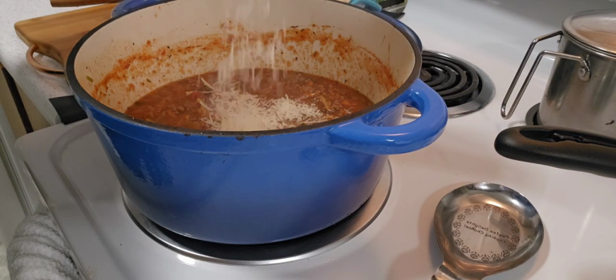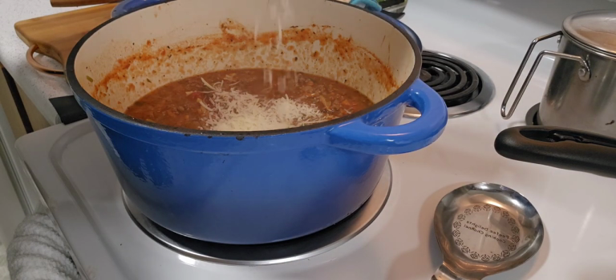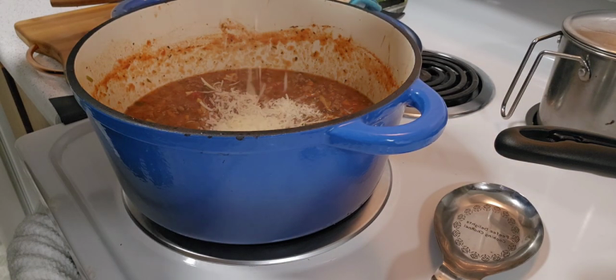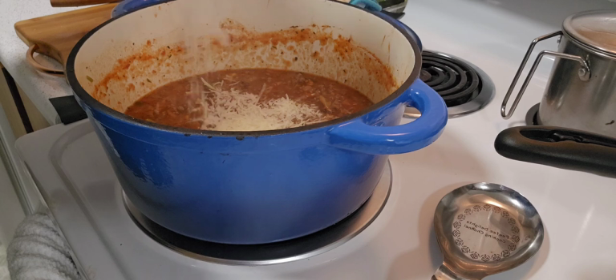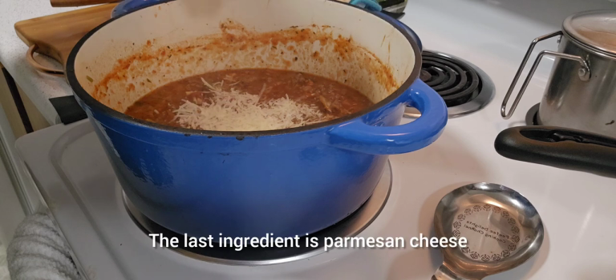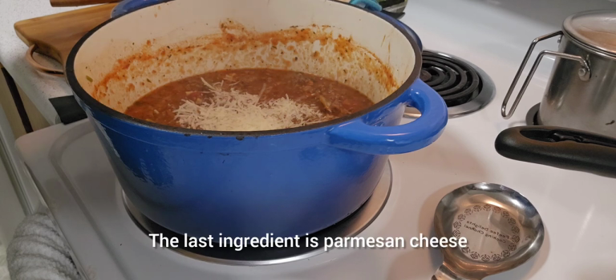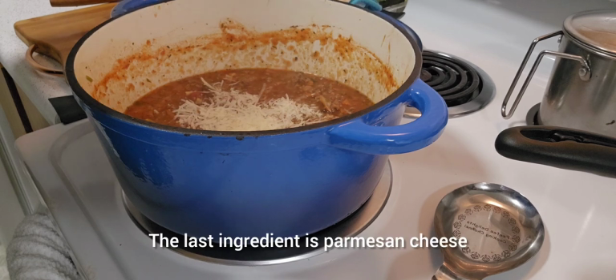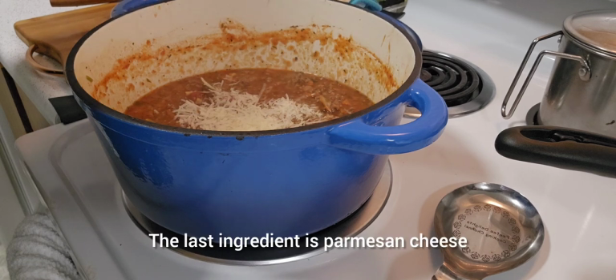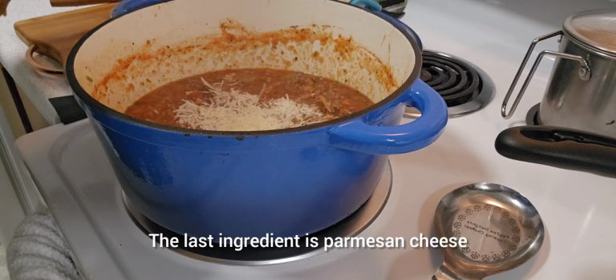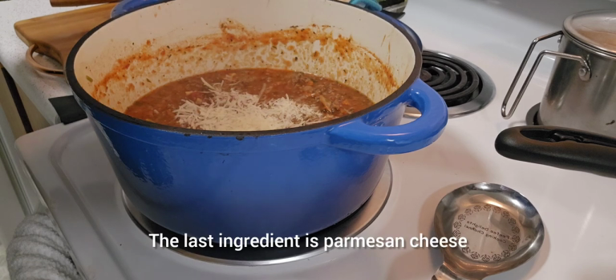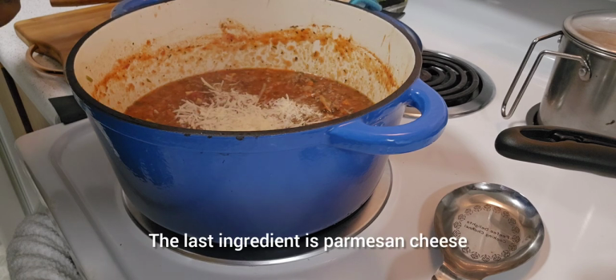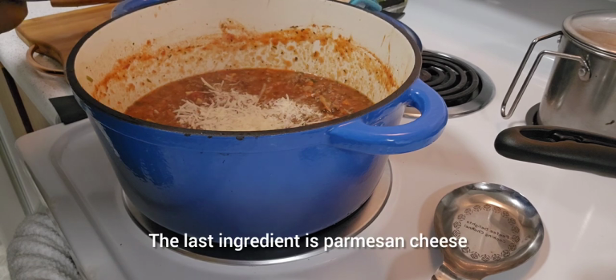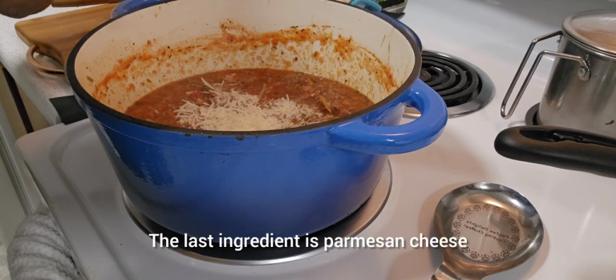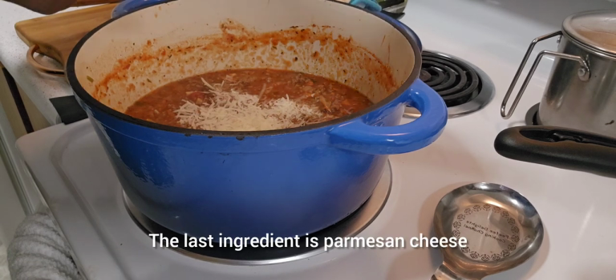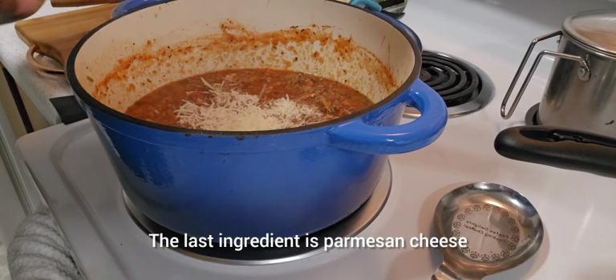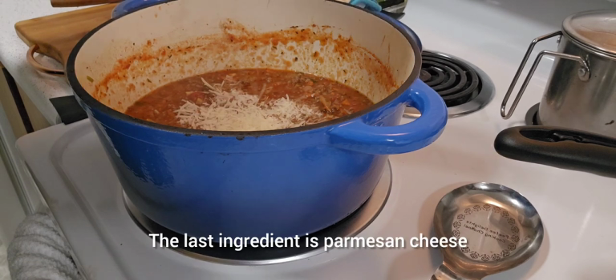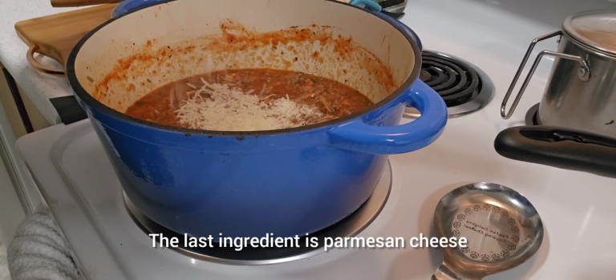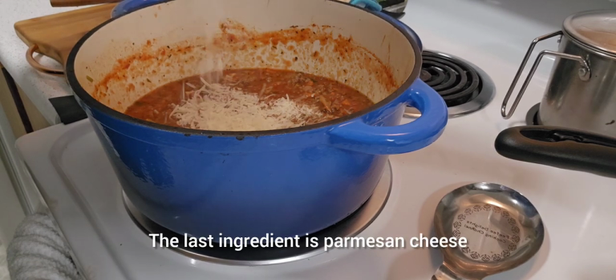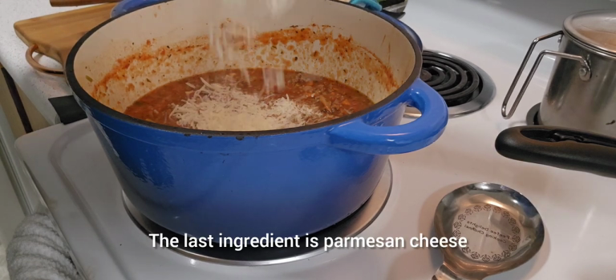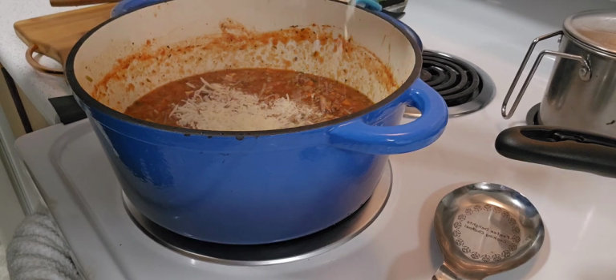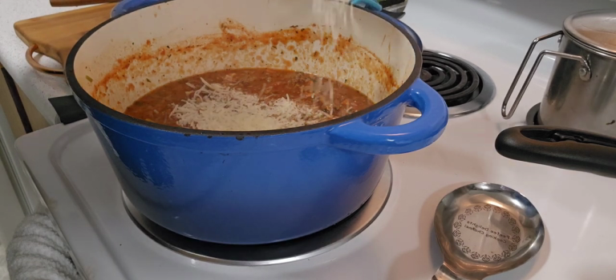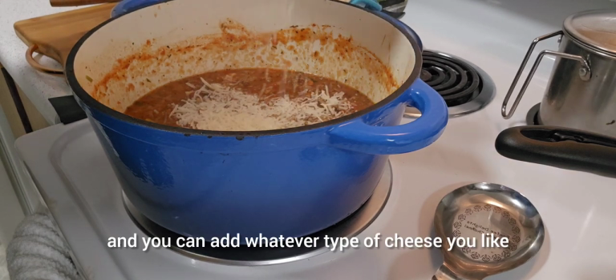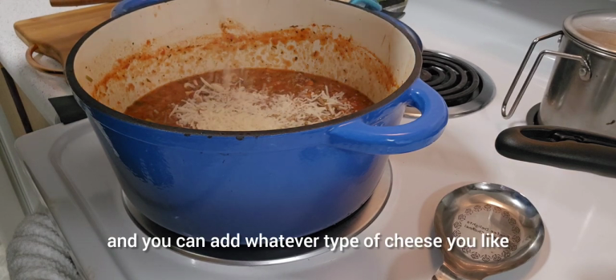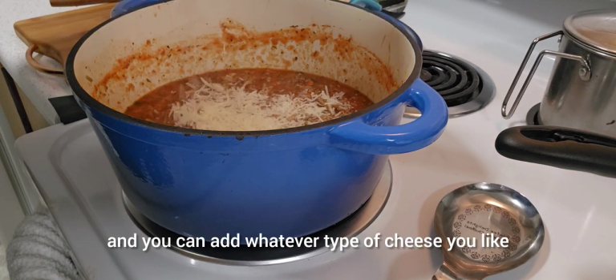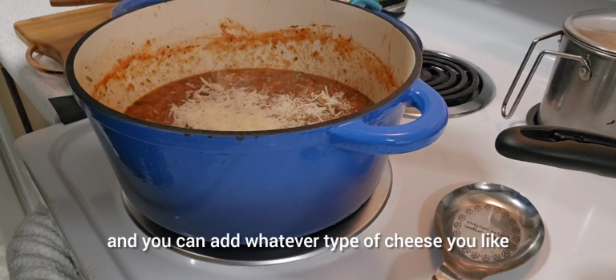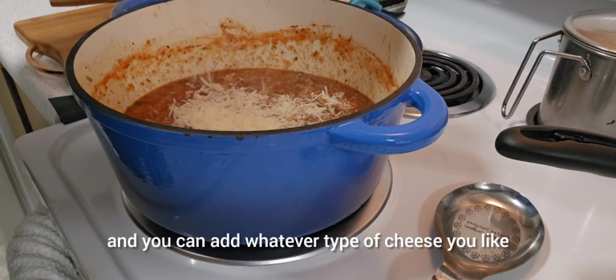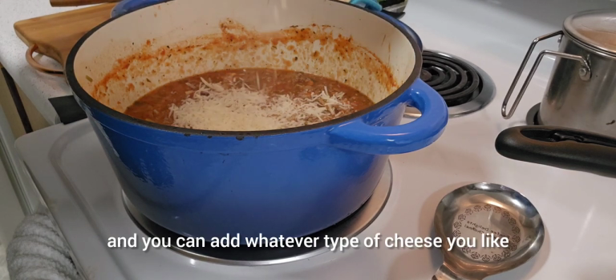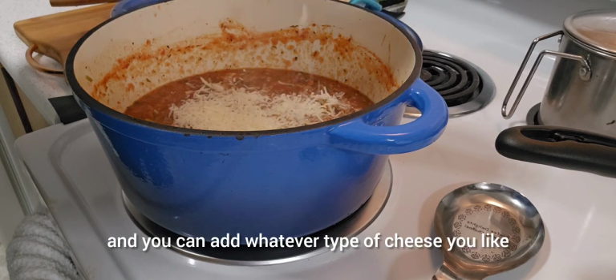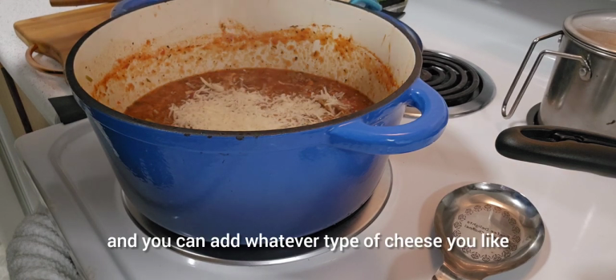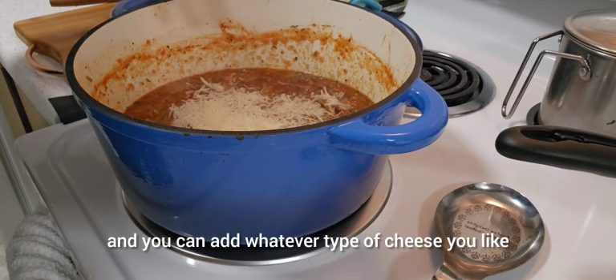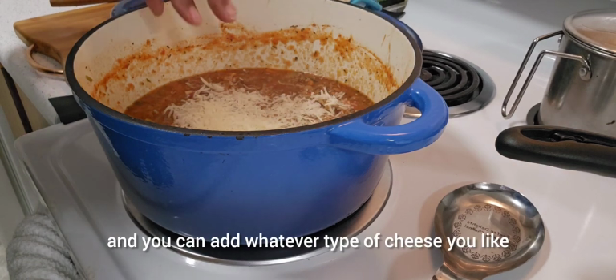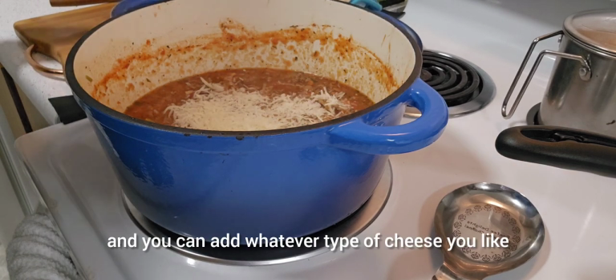The last ingredient is Parmesan cheese. And you can add whatever type of cheese you like.